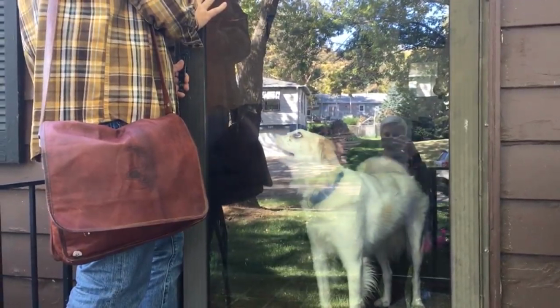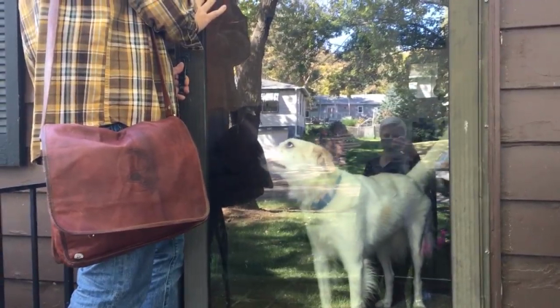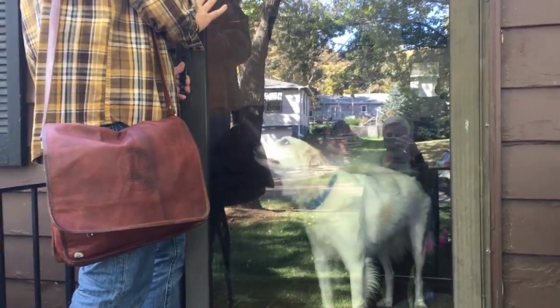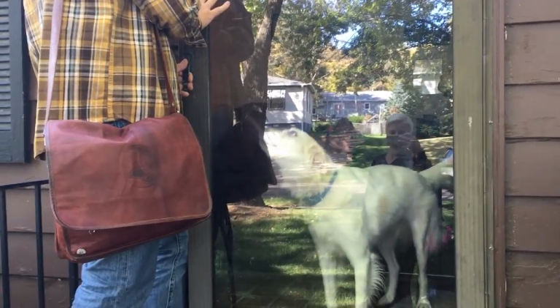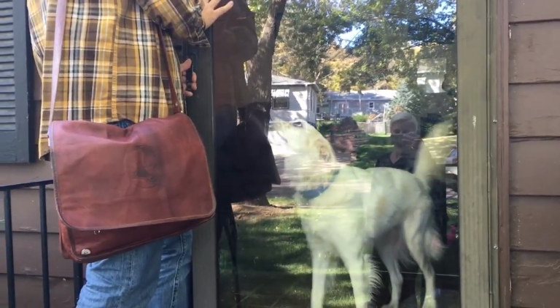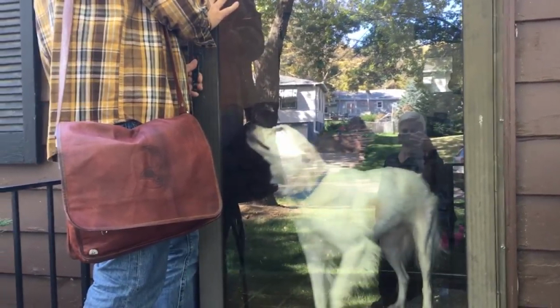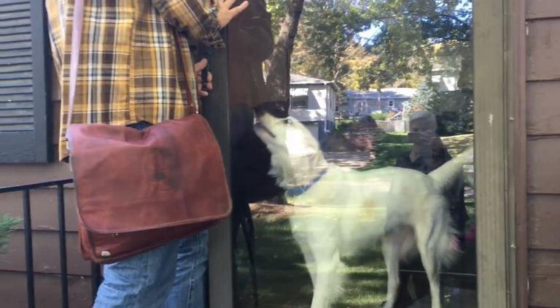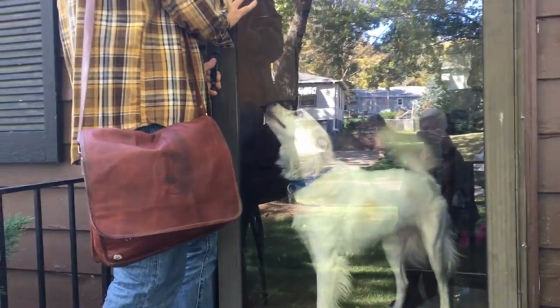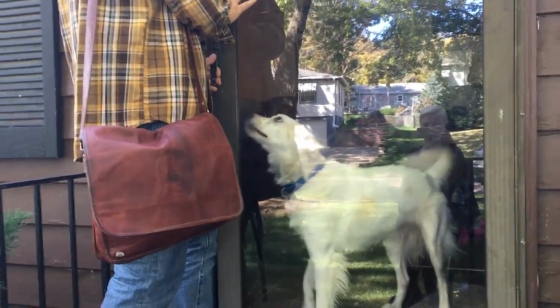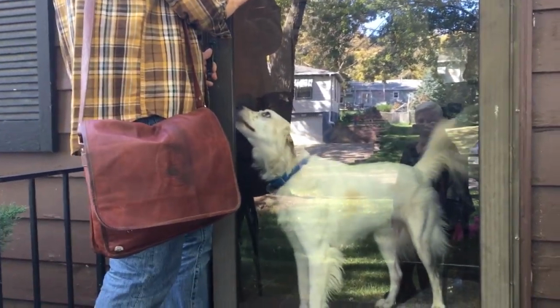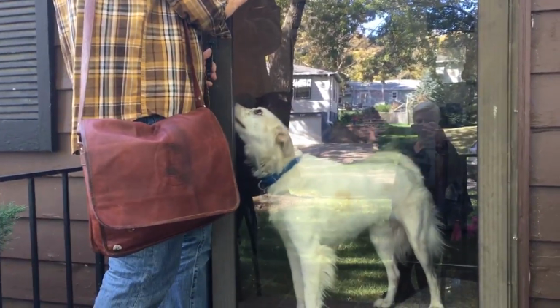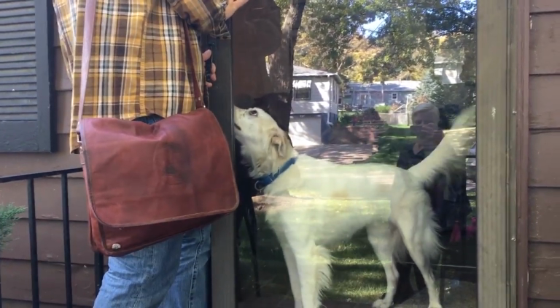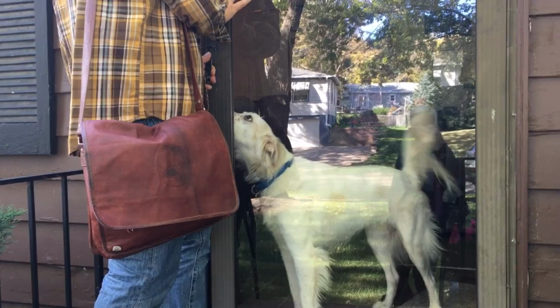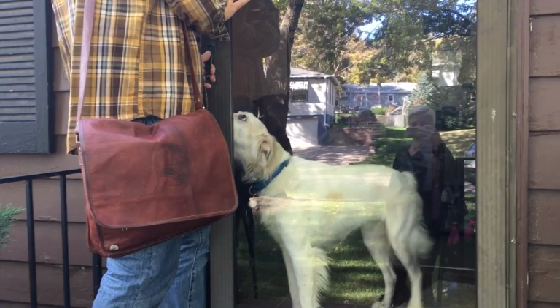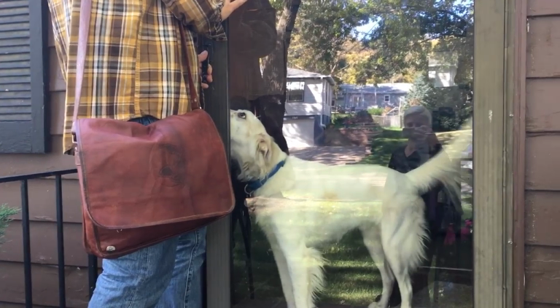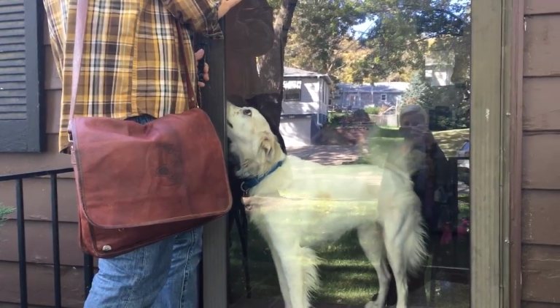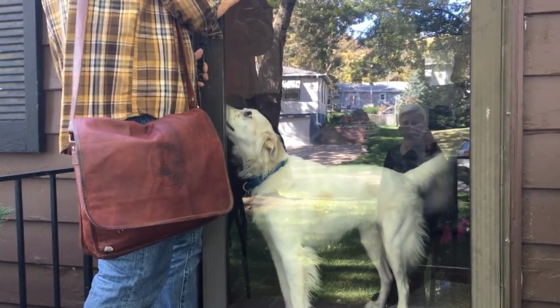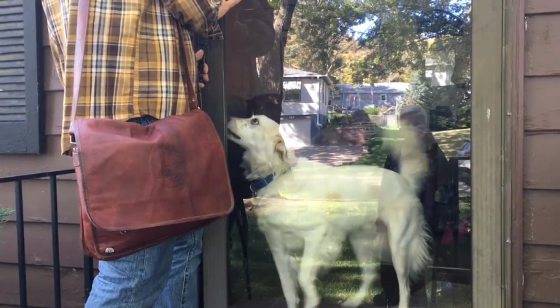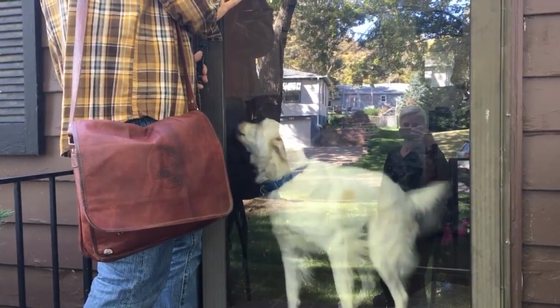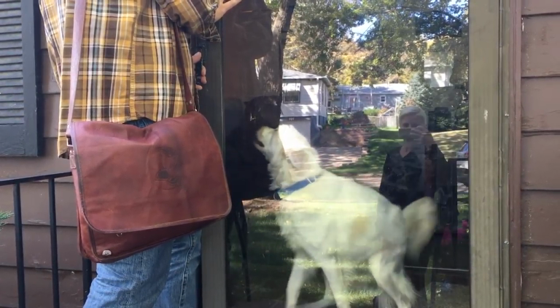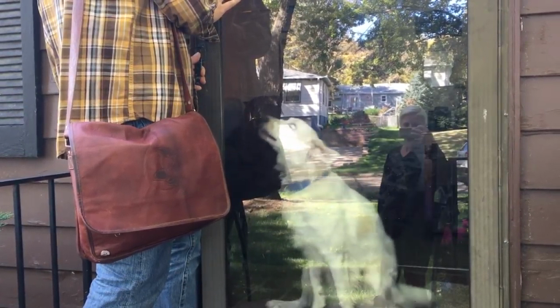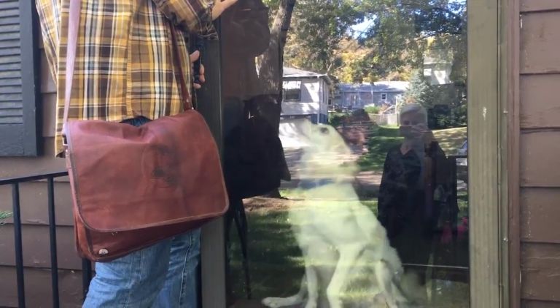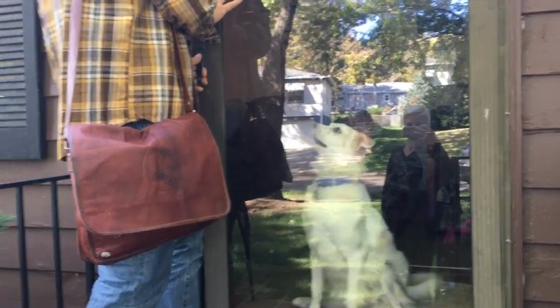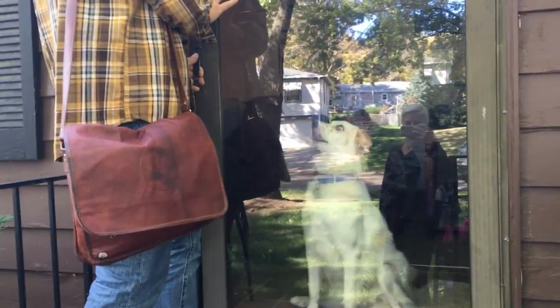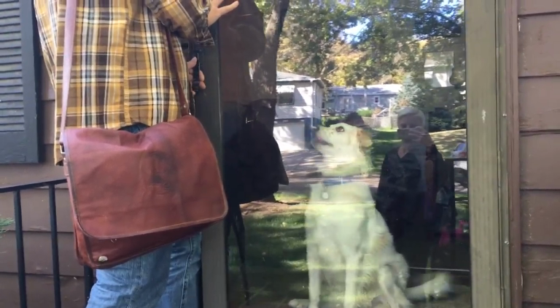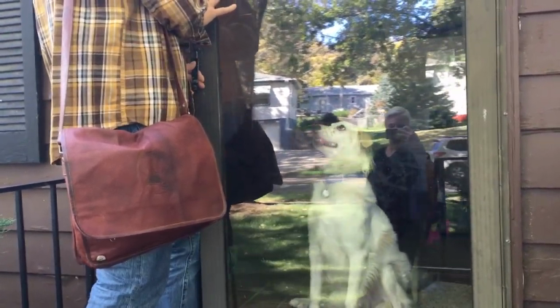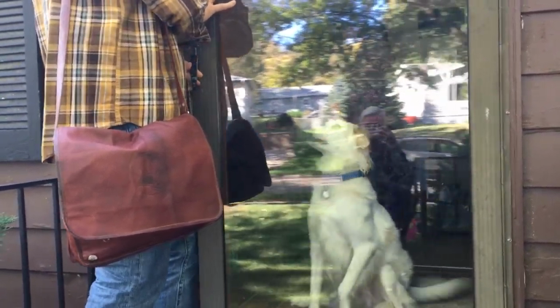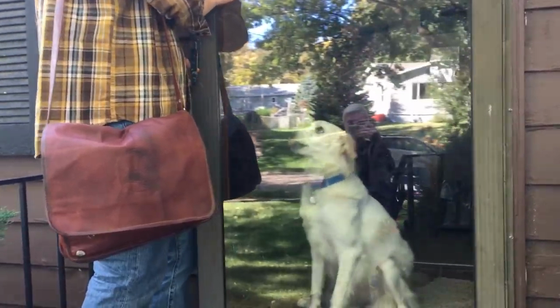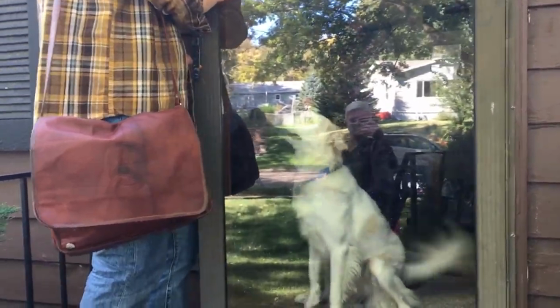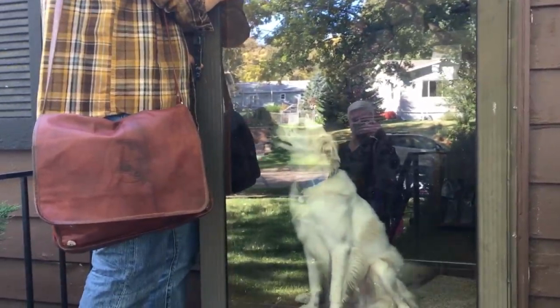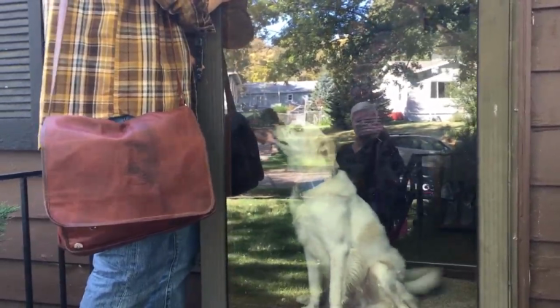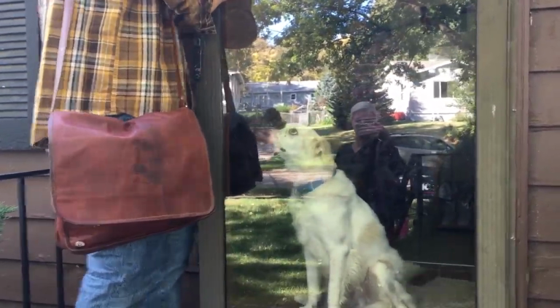Hey buddy — is this Duke? That's Duke. Hey Duke, sit. Good boy.